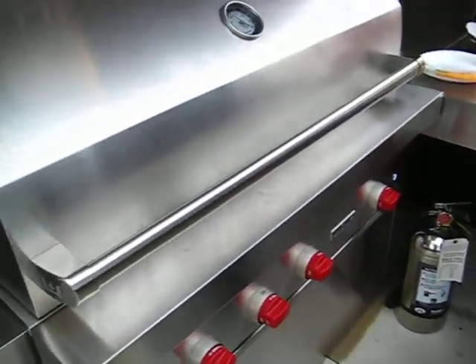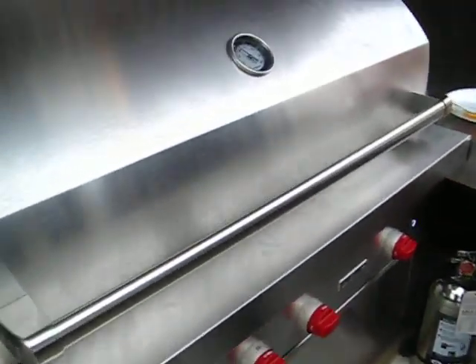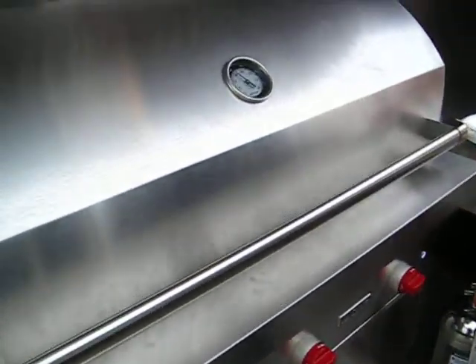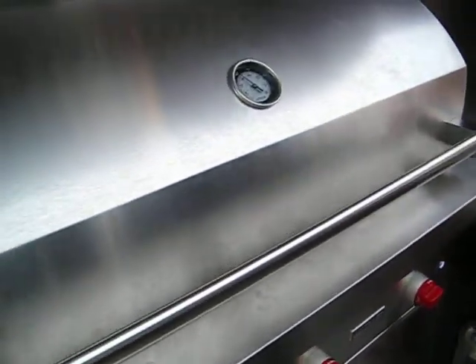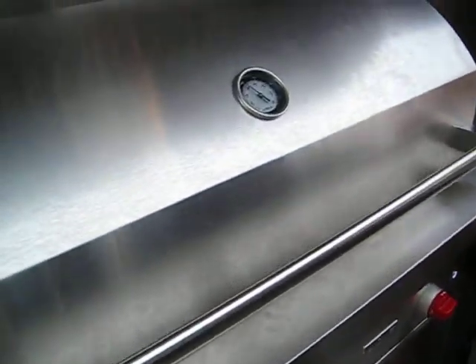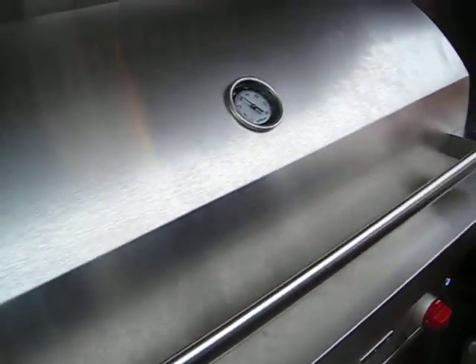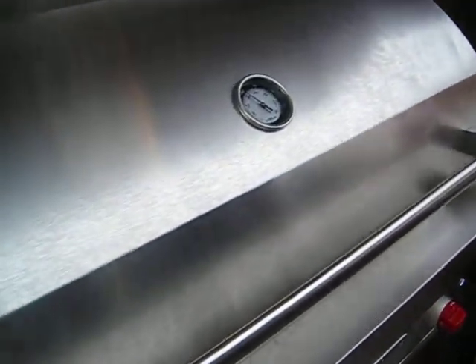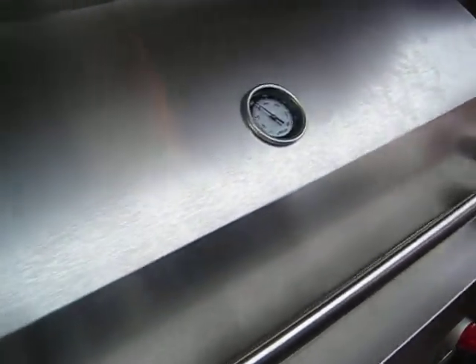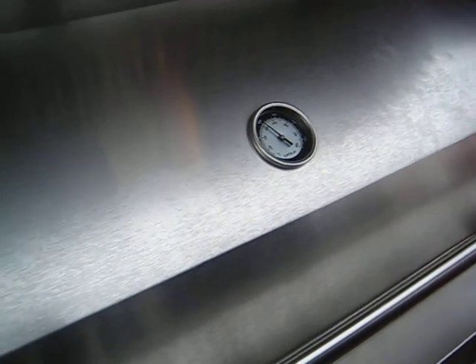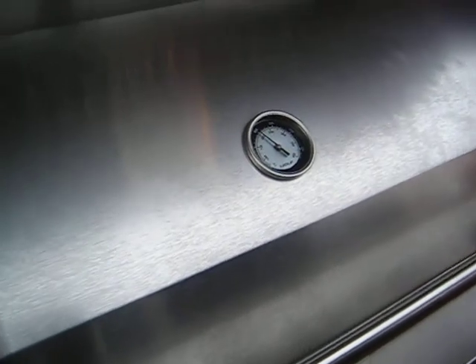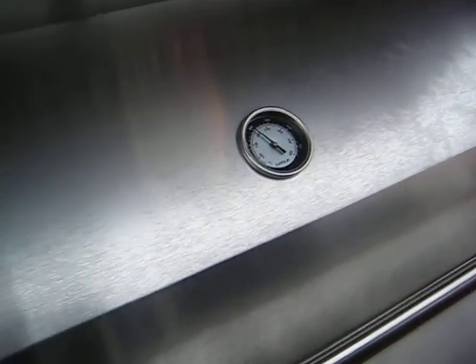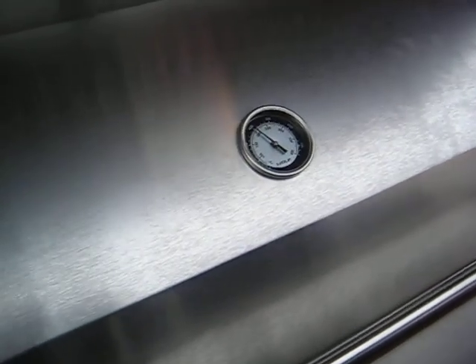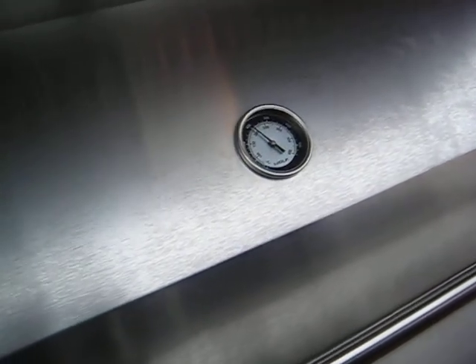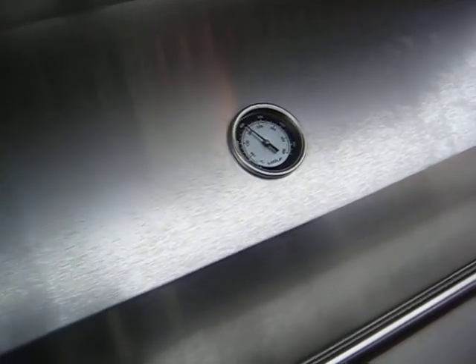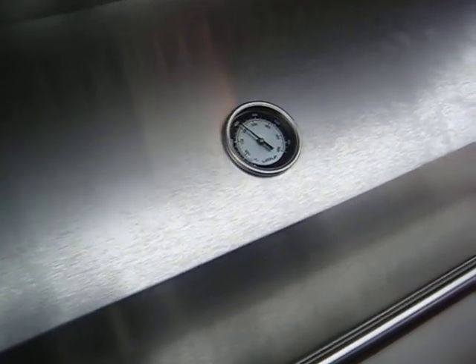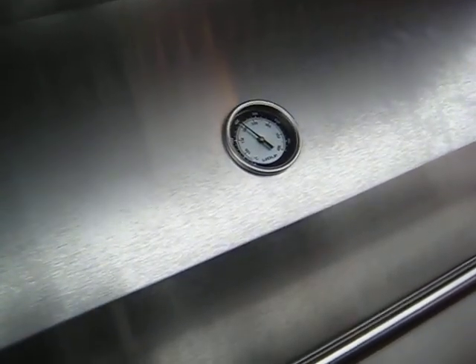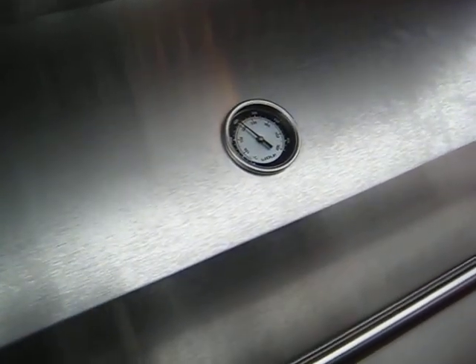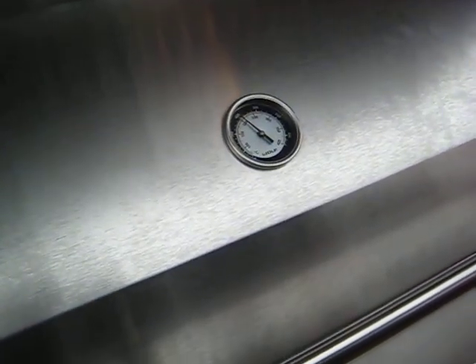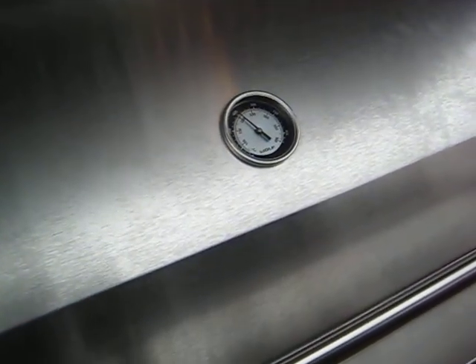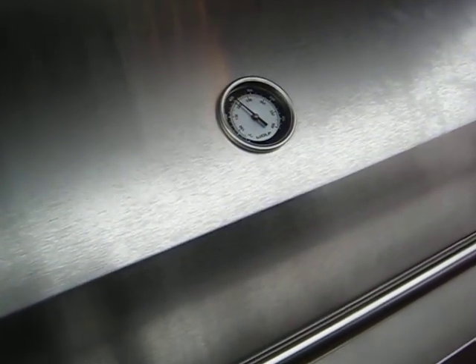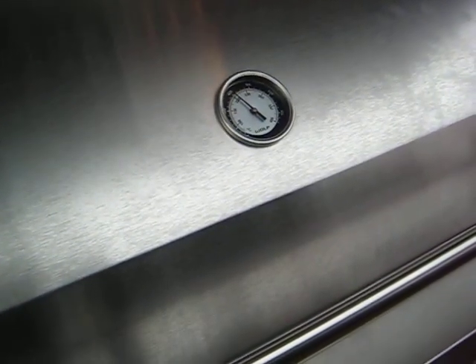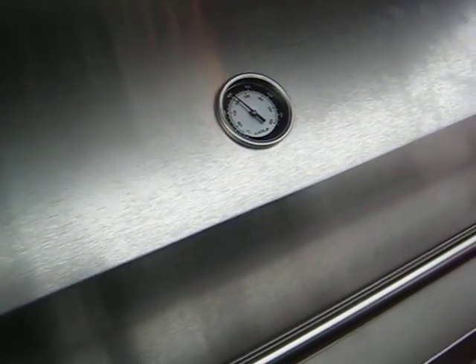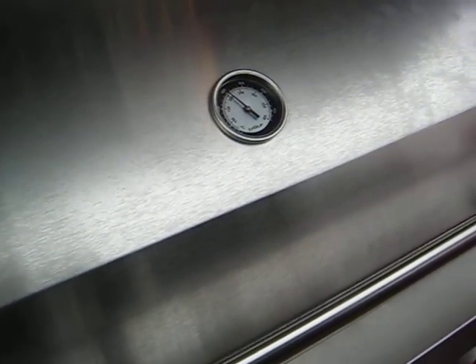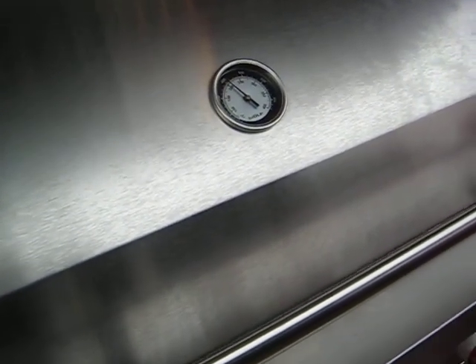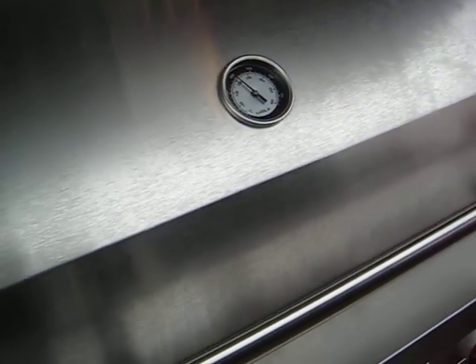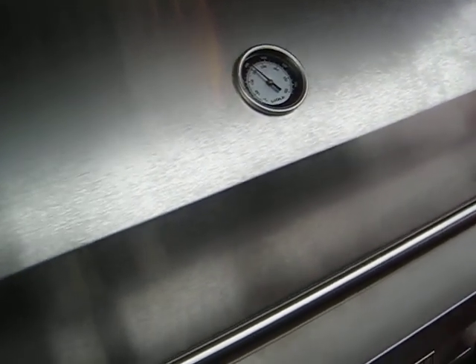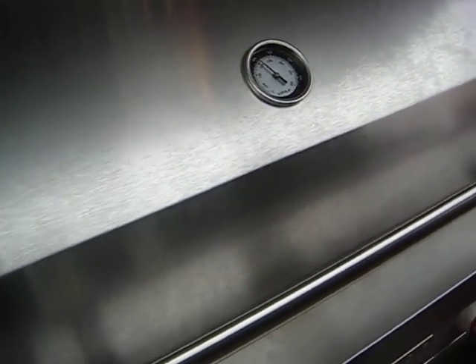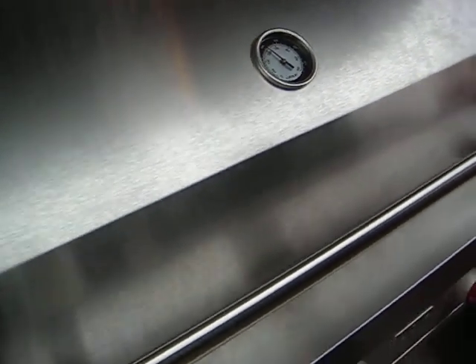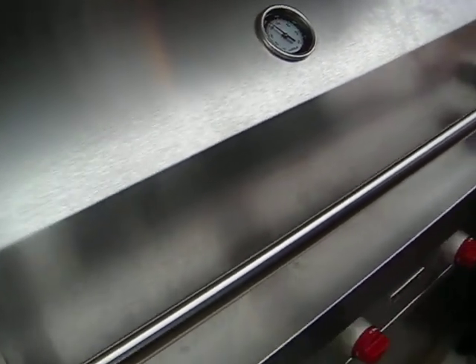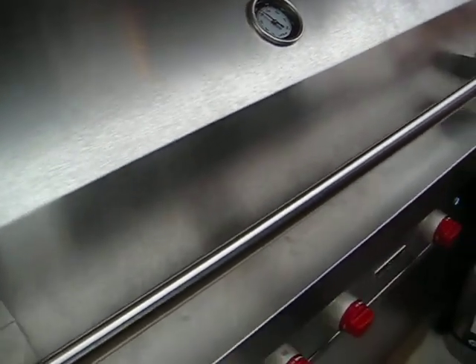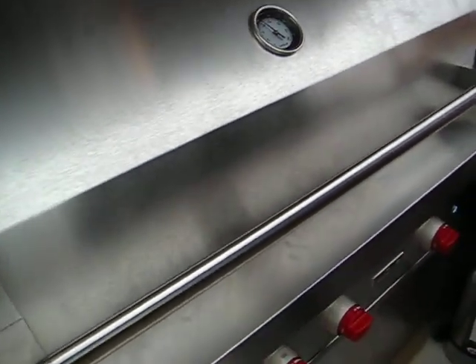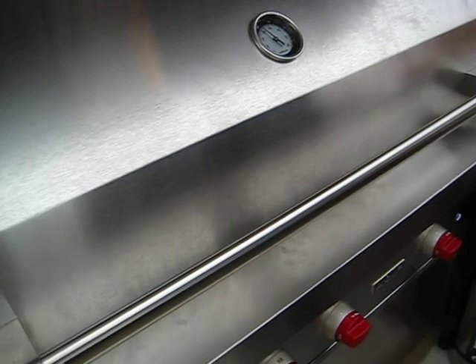What we didn't mention earlier is you have to grill with the hood down. The hood has to be down because you will lose your heat.